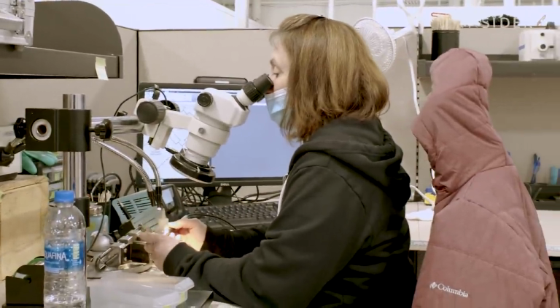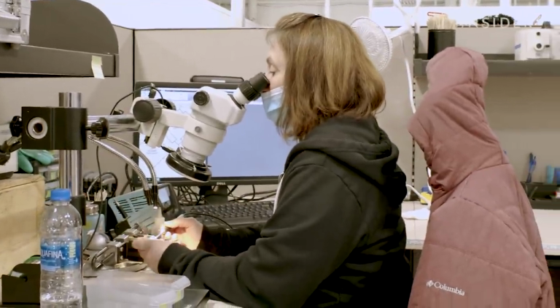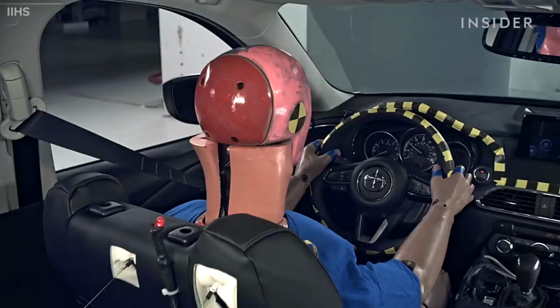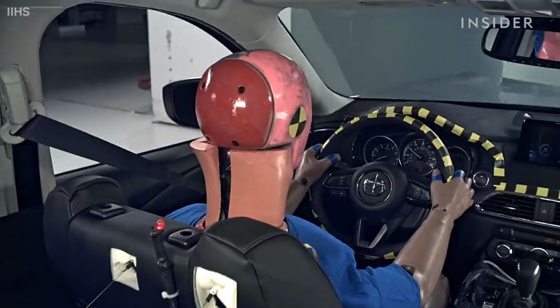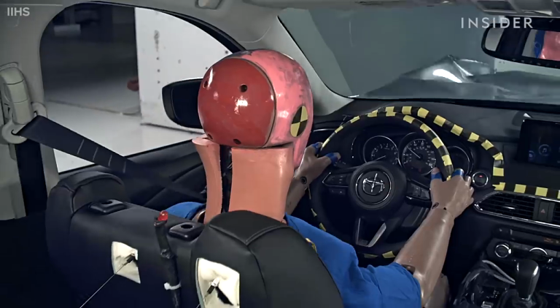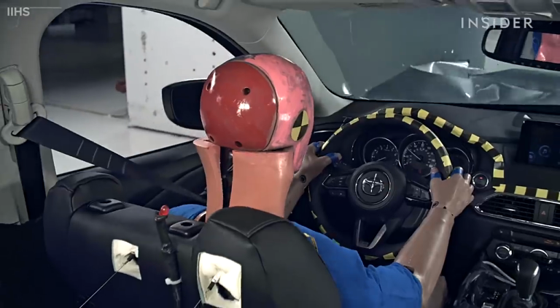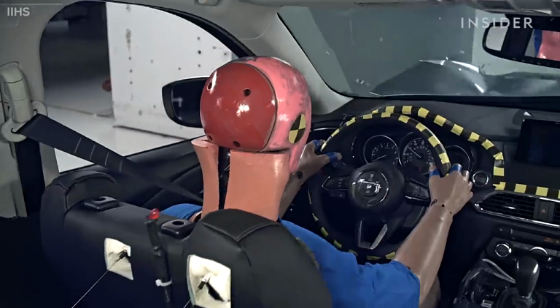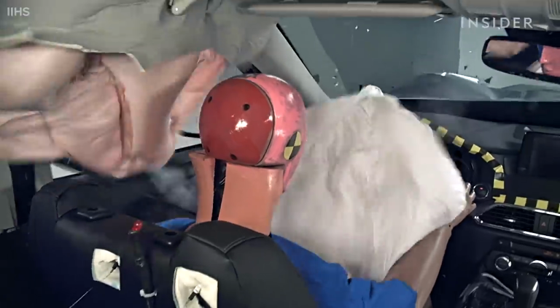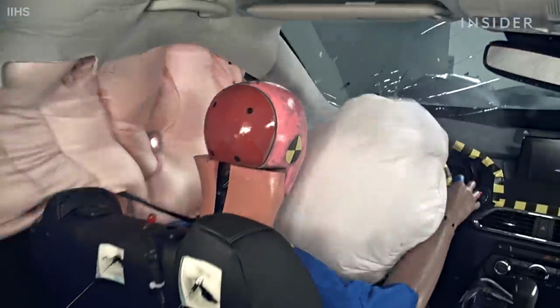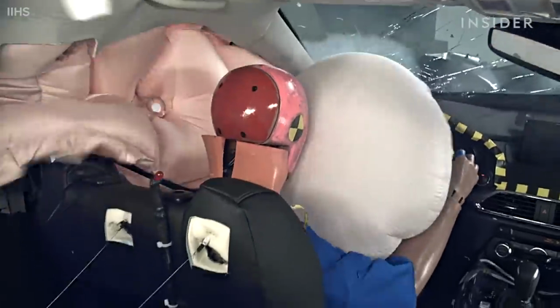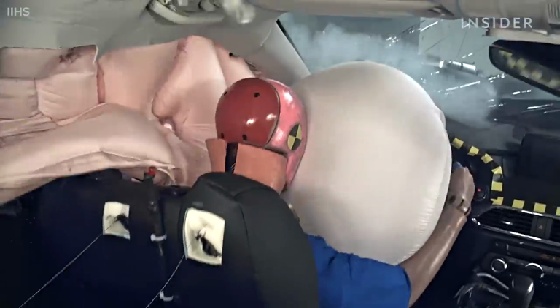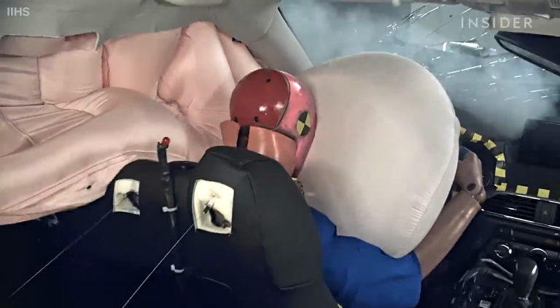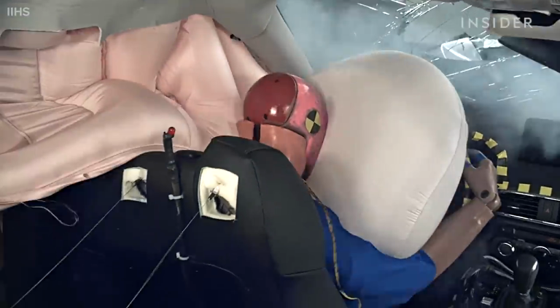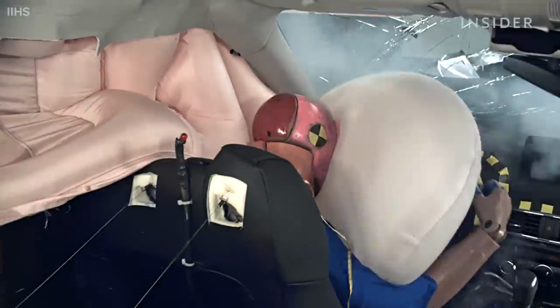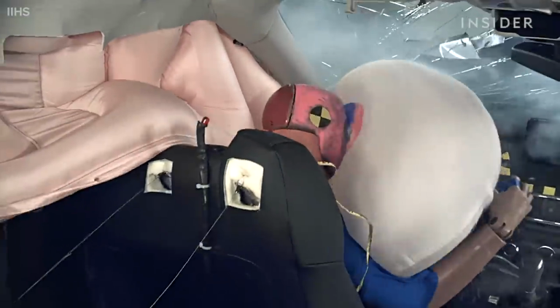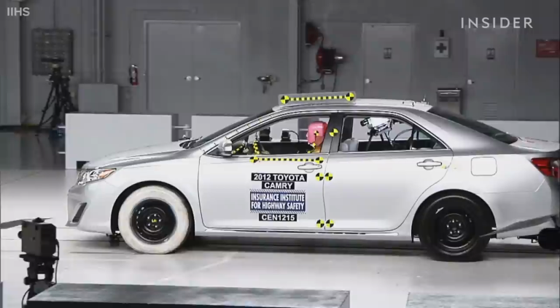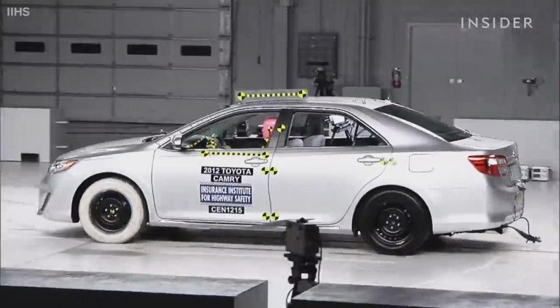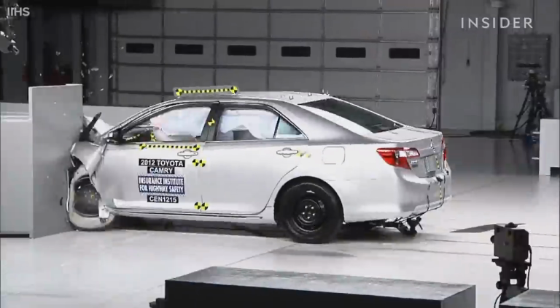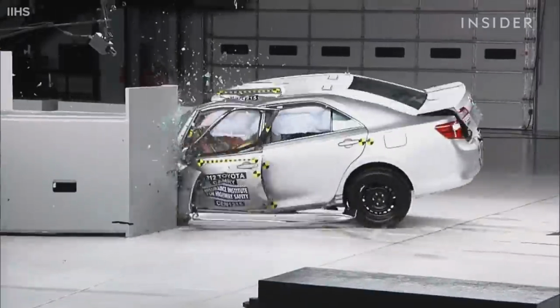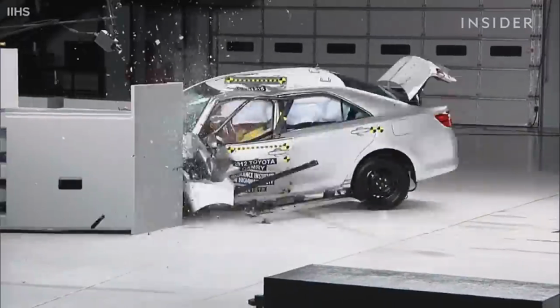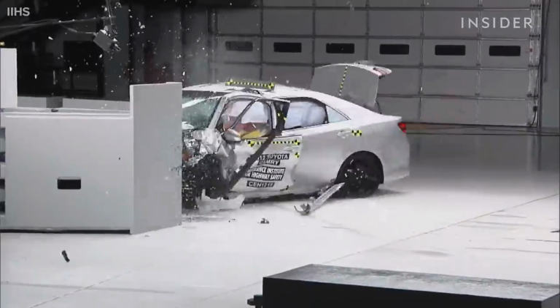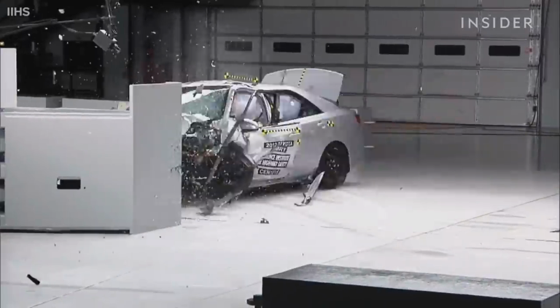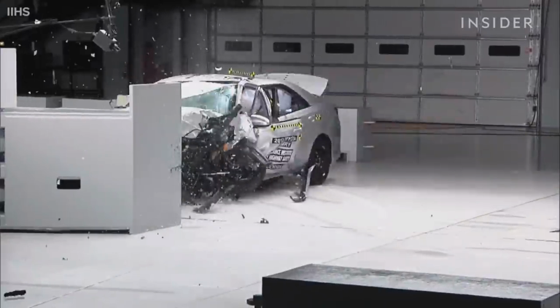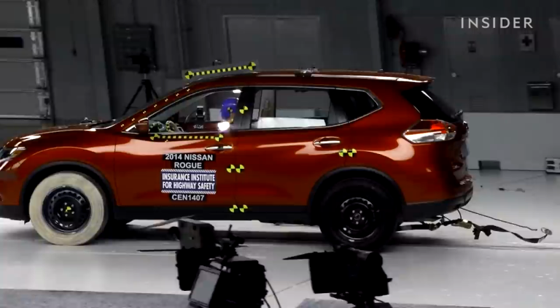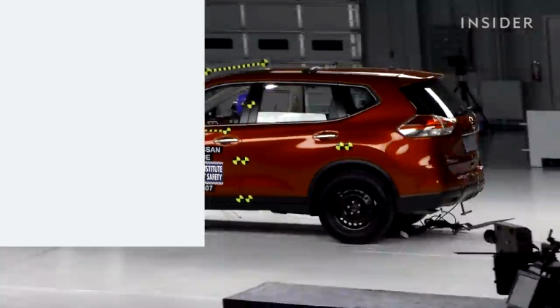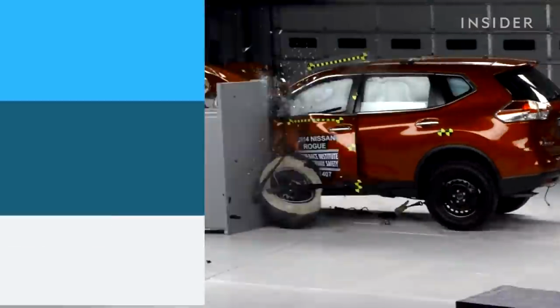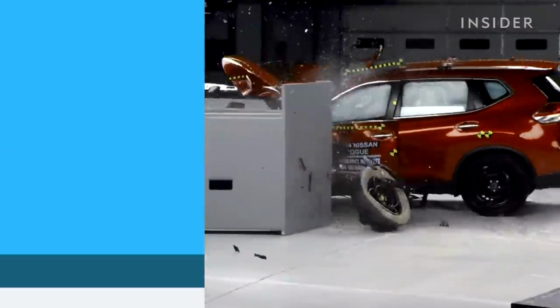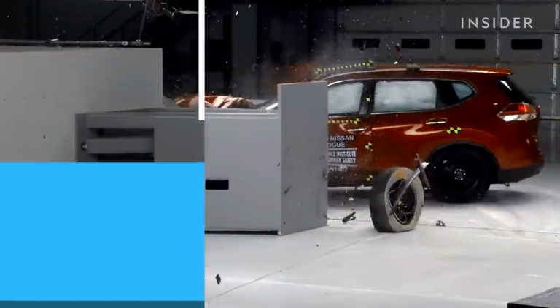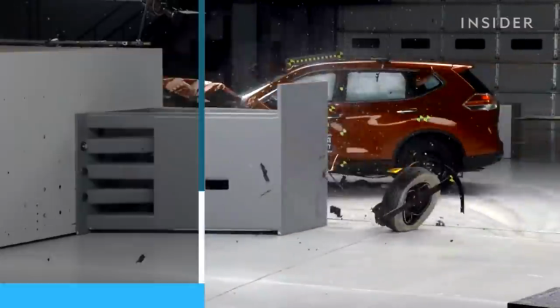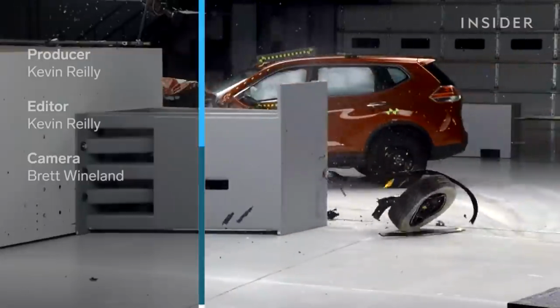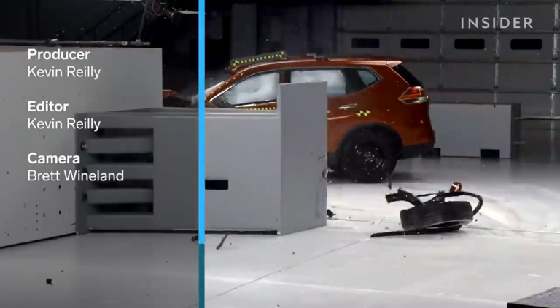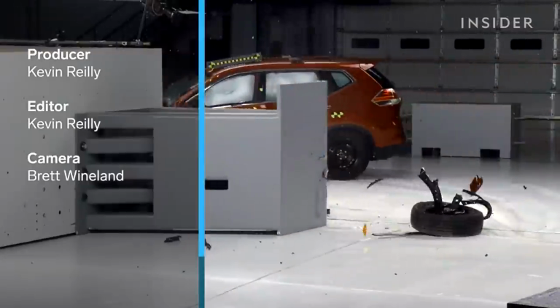For now, though, crash test dummies are still painstakingly pieced together by hand, and they are our best chance of surviving a crash — even if the cars they ride in all end up the same way.